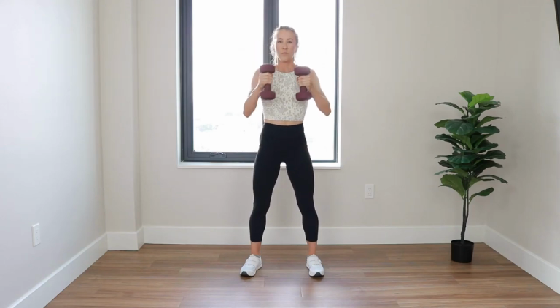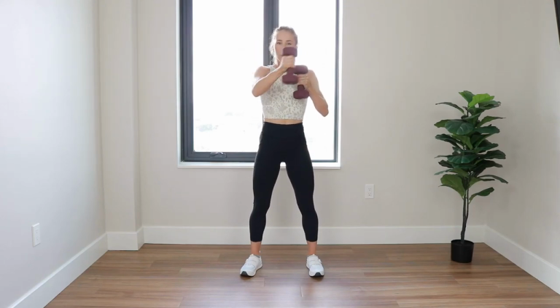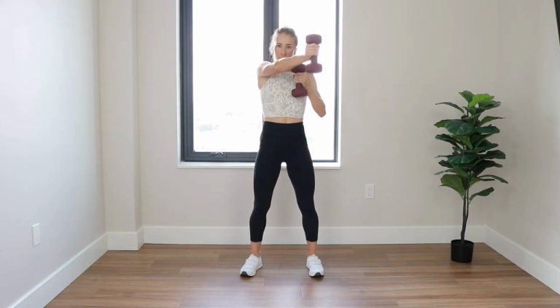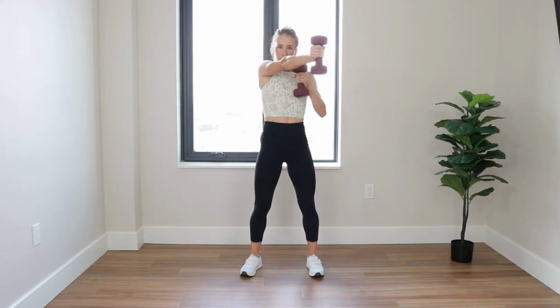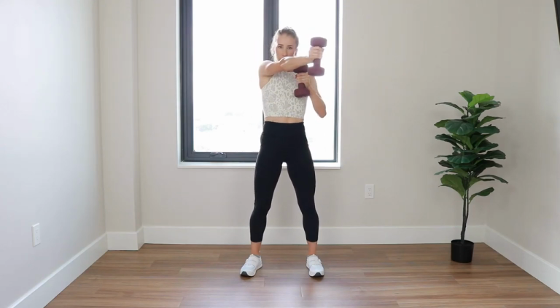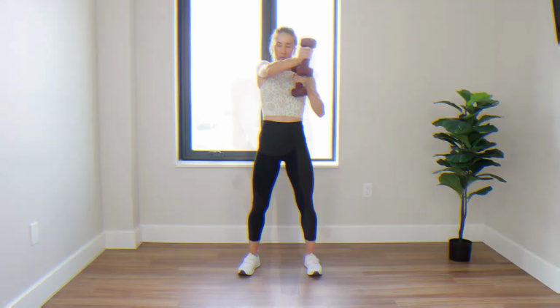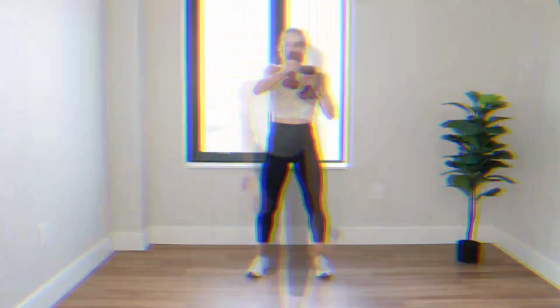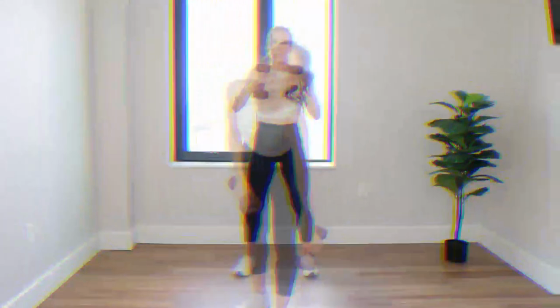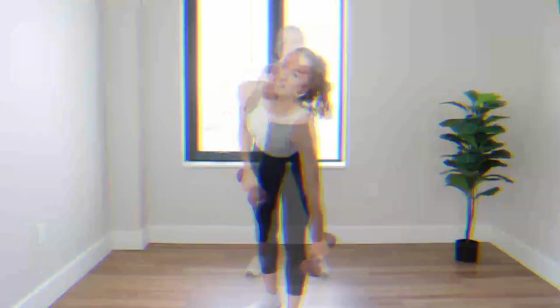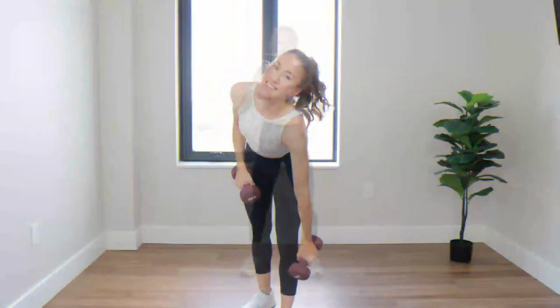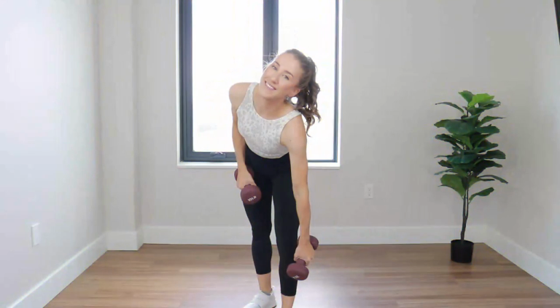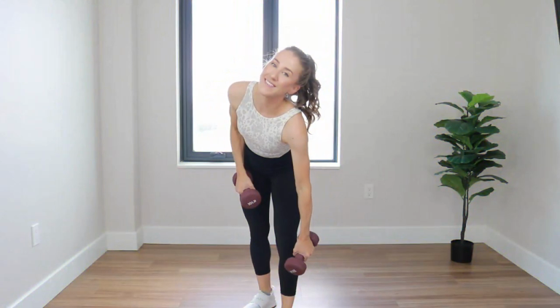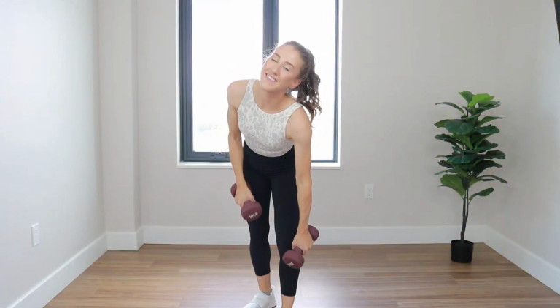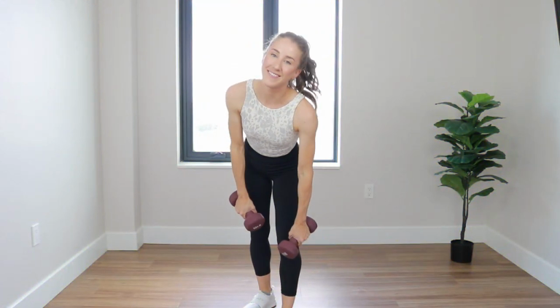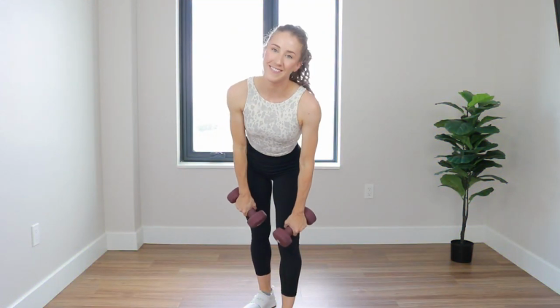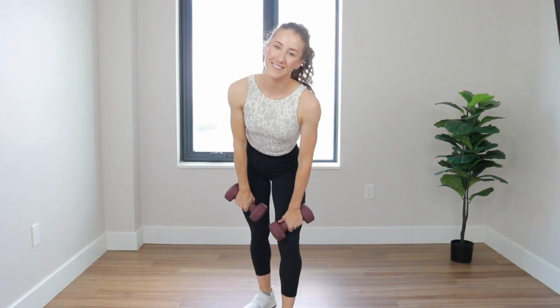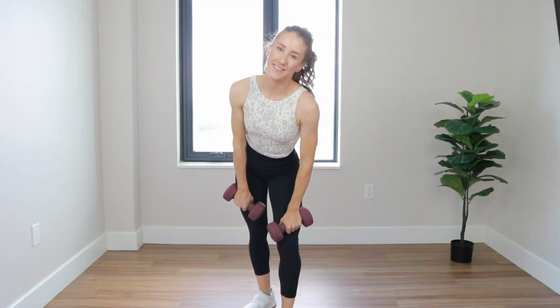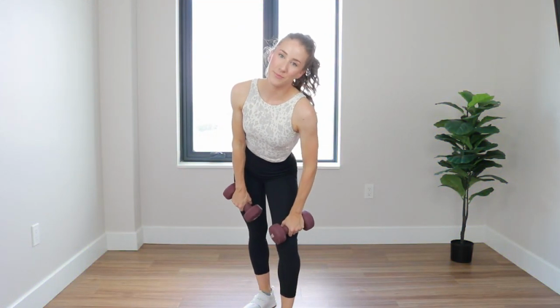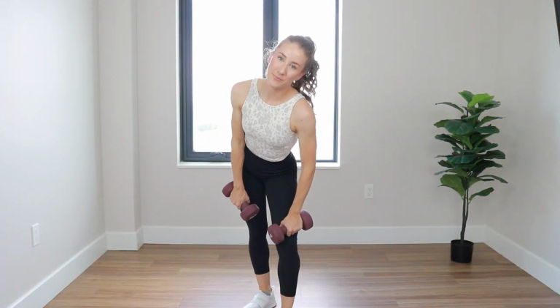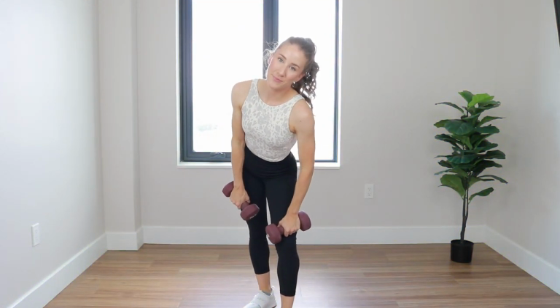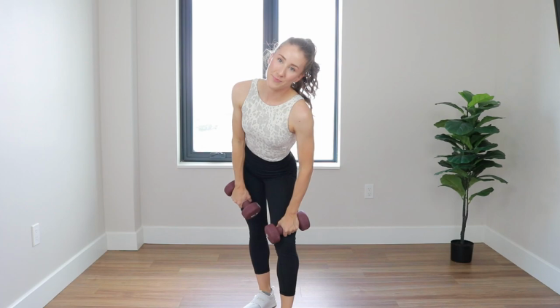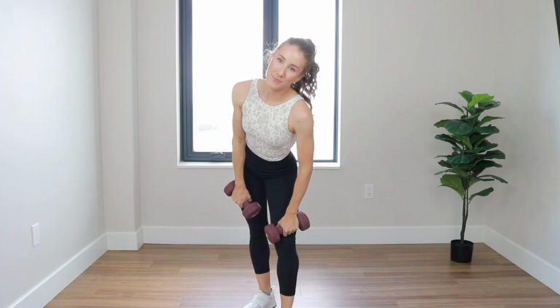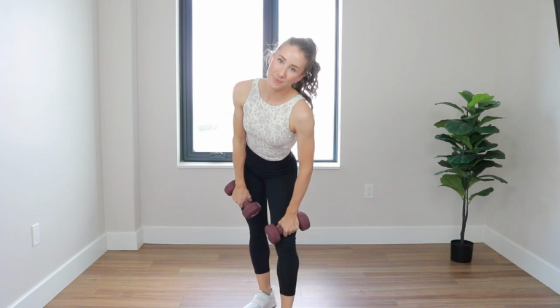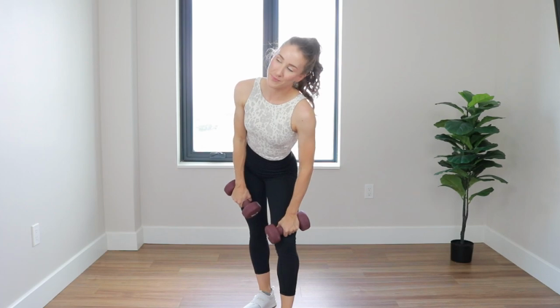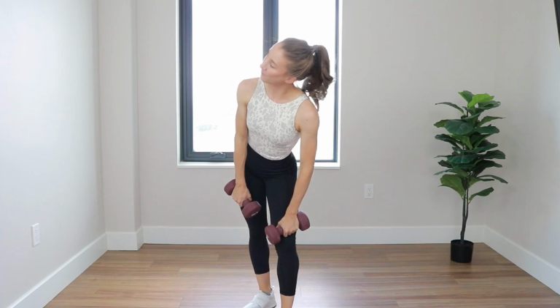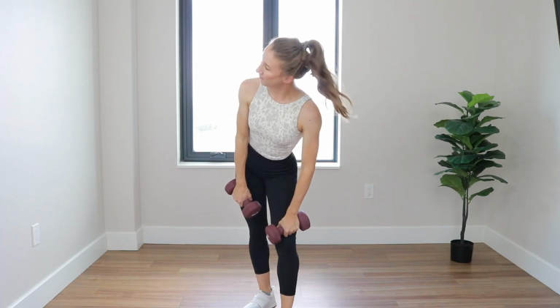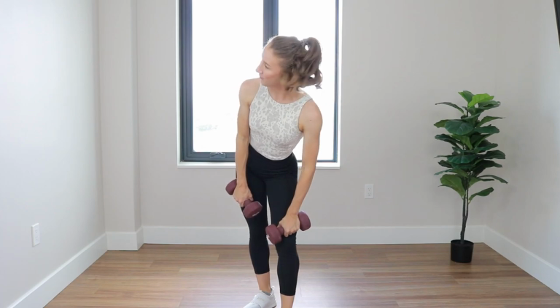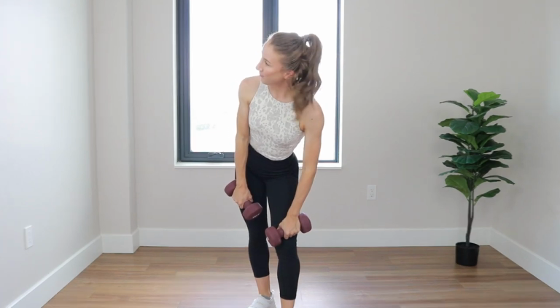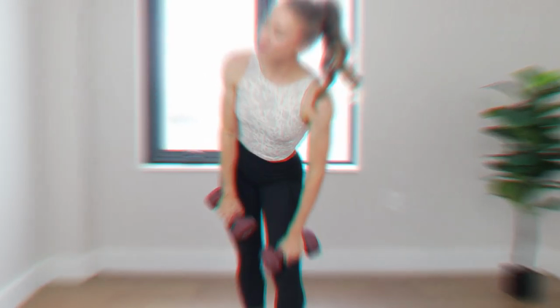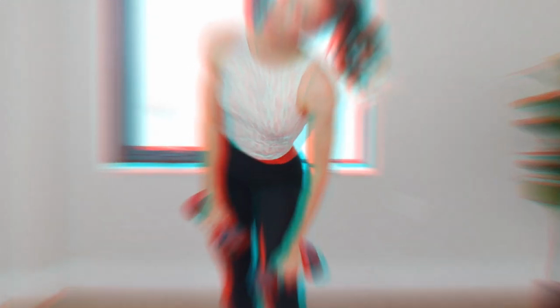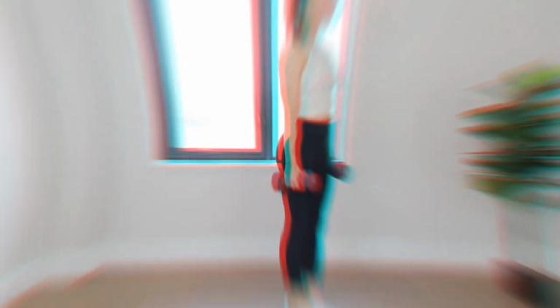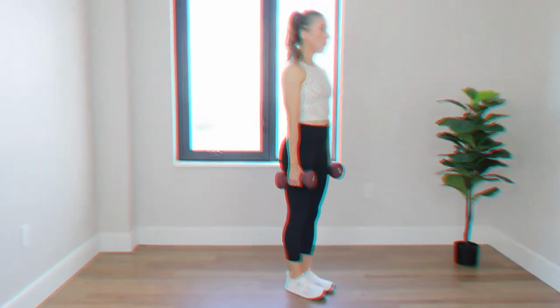If you know, you know. Full outfit is Lululemon. If you want to support me, my affiliate link is below. Let's go.